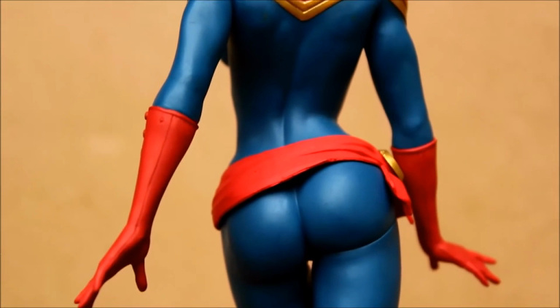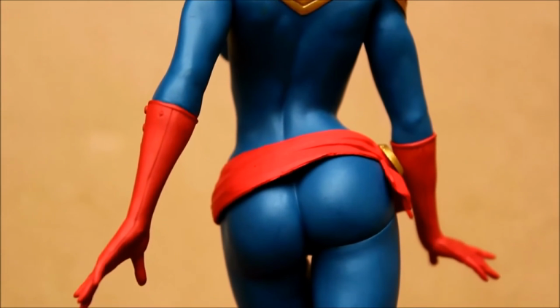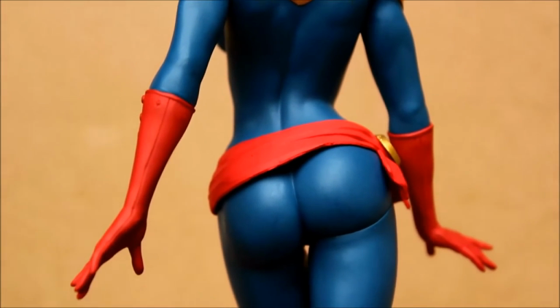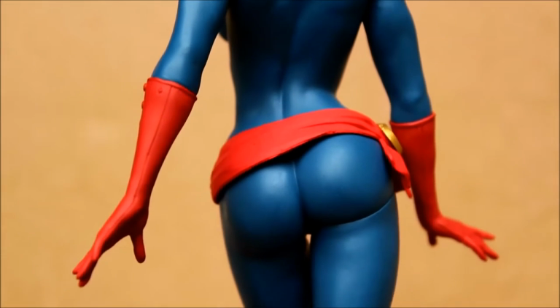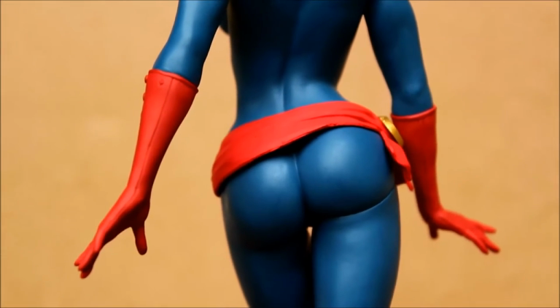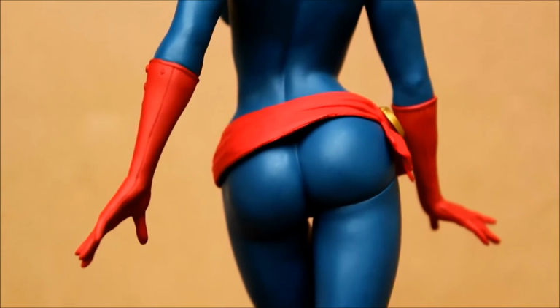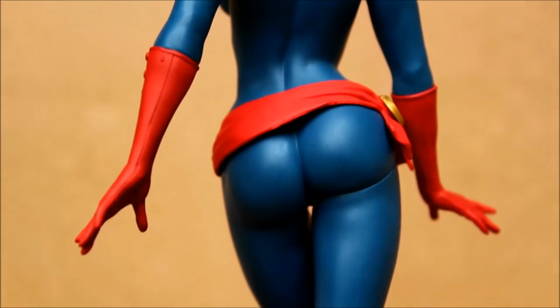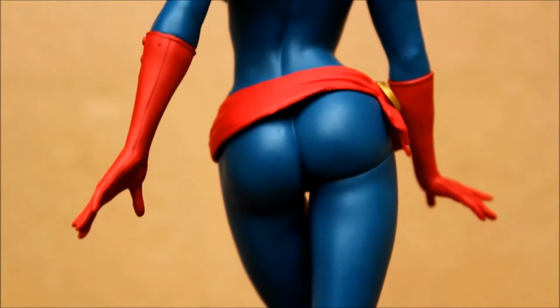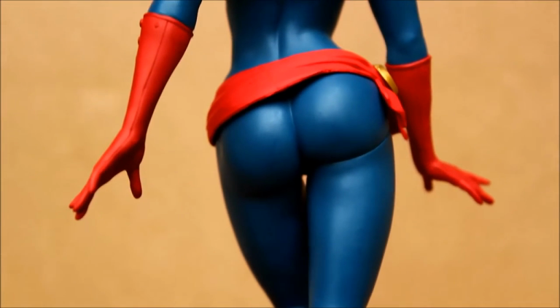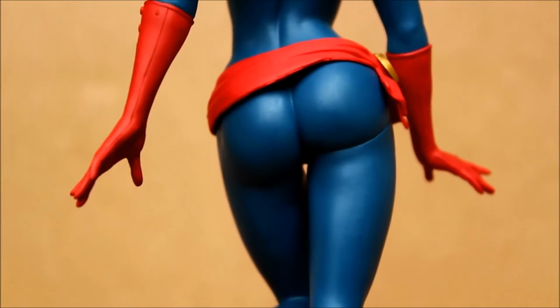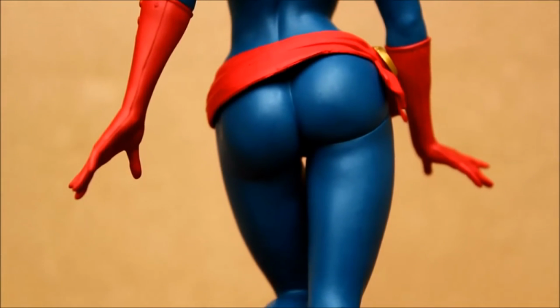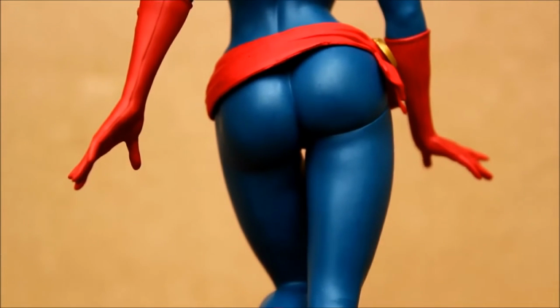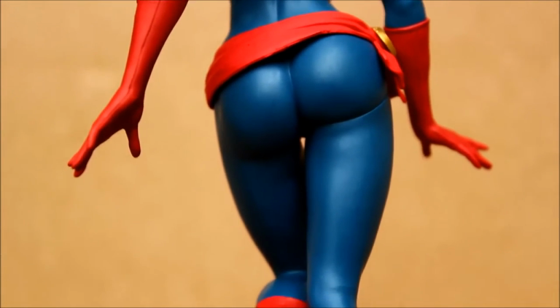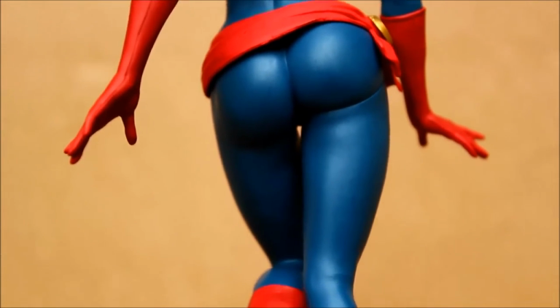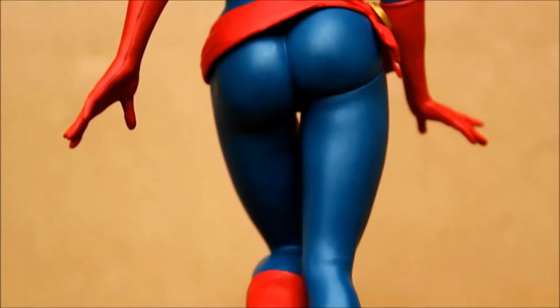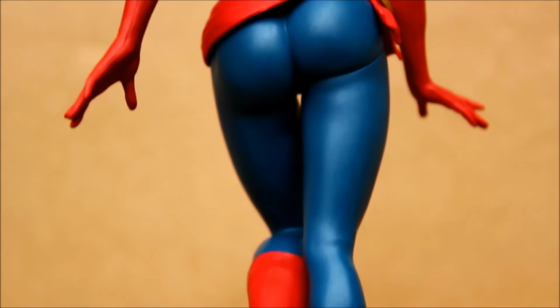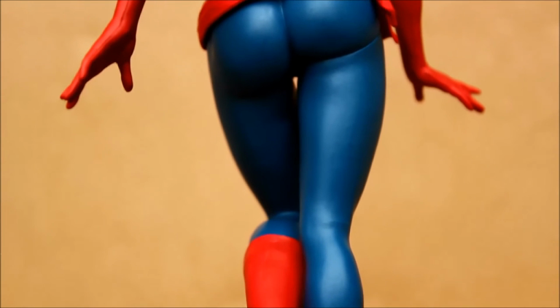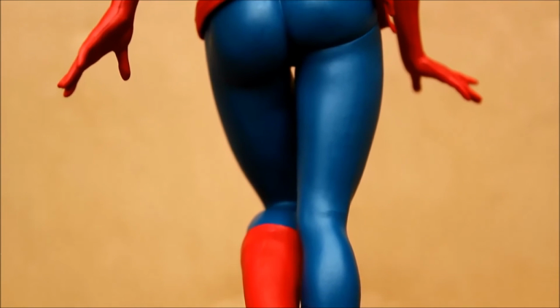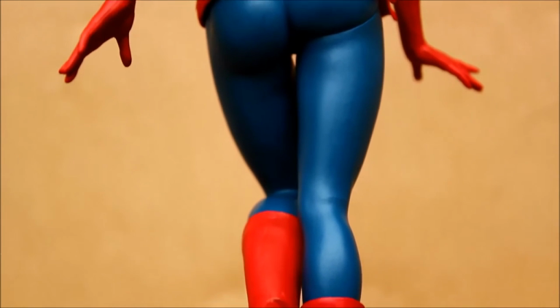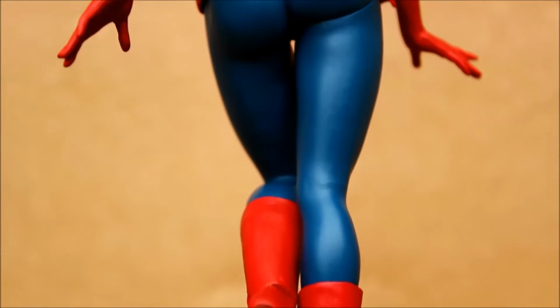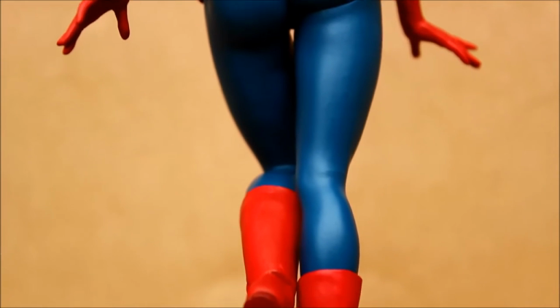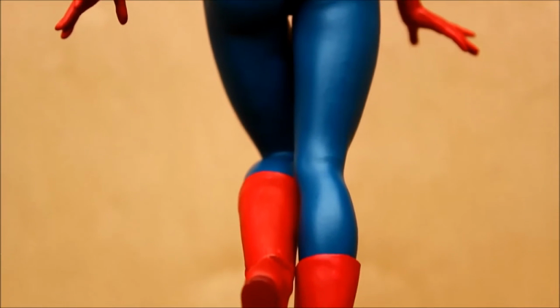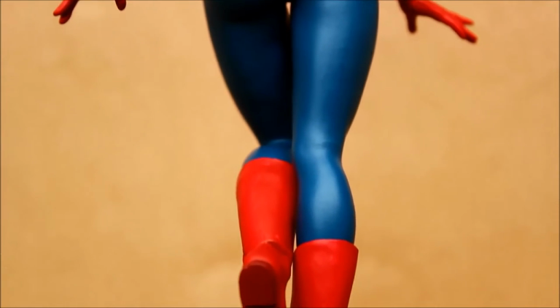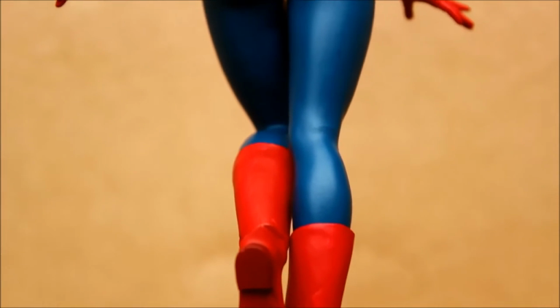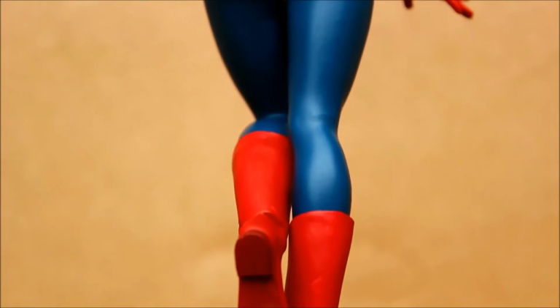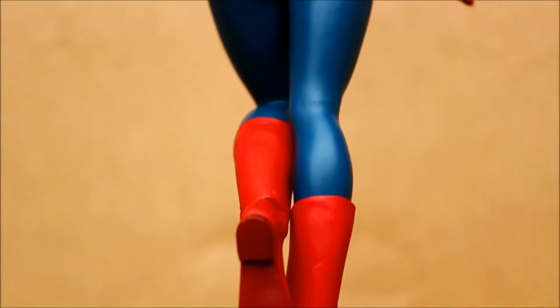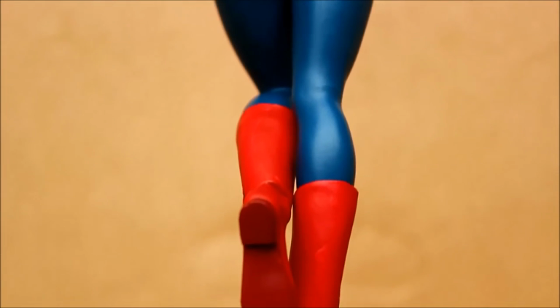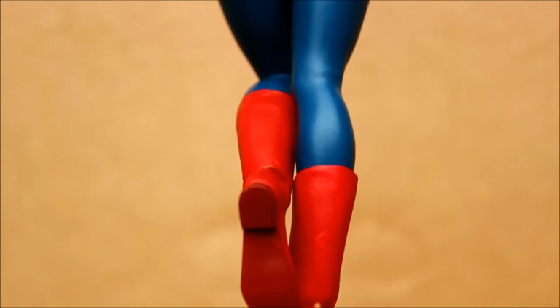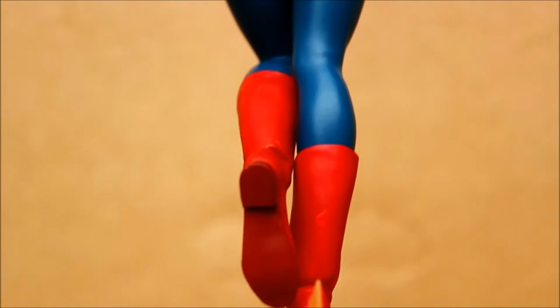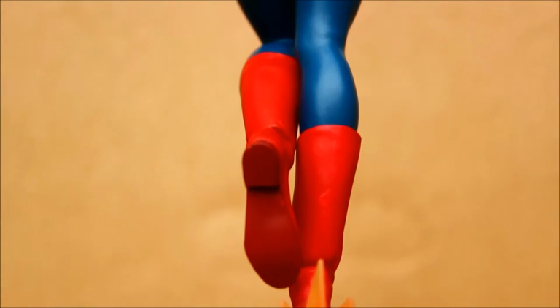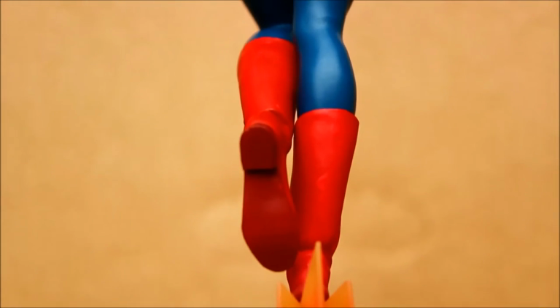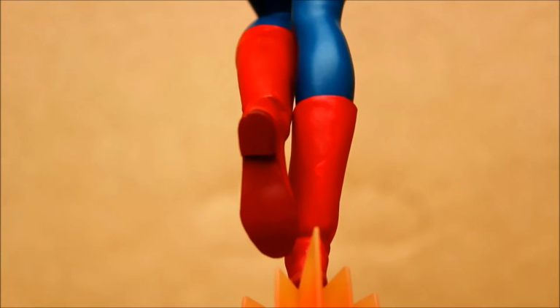Look at the light — I like how the light reflects off of her. It really shows off the curves.